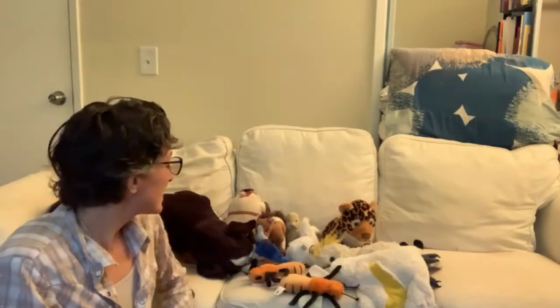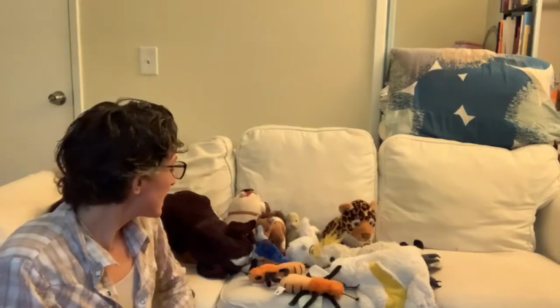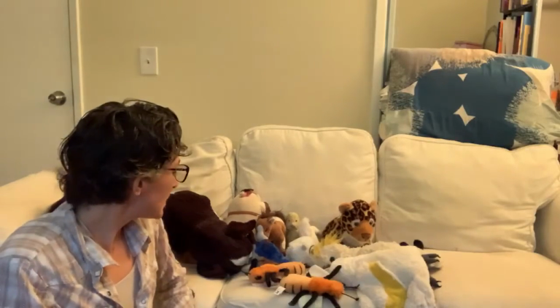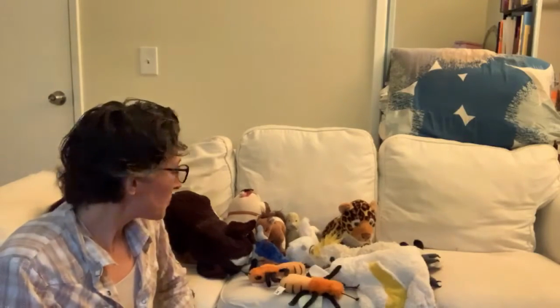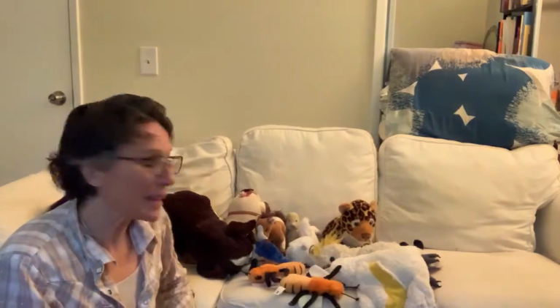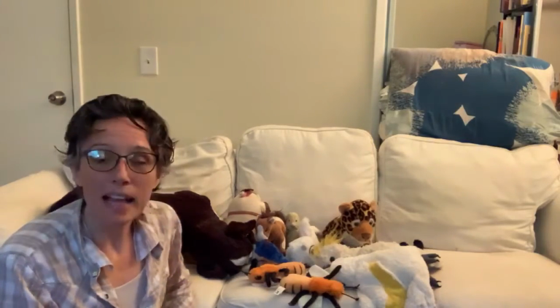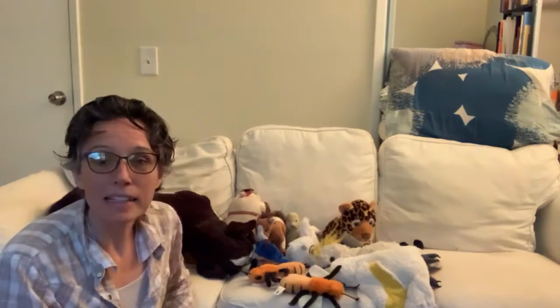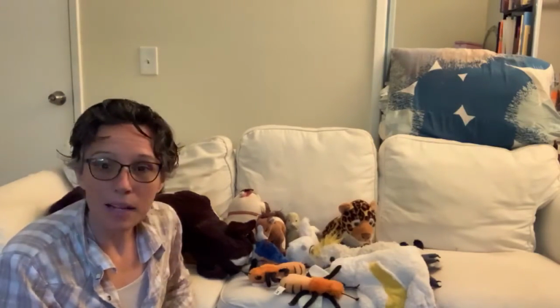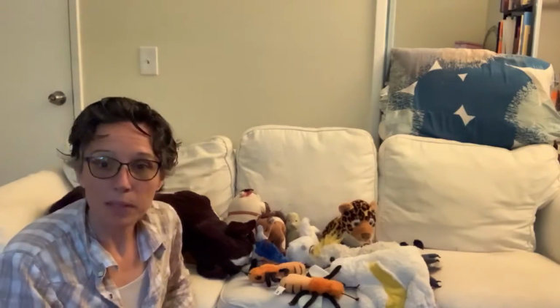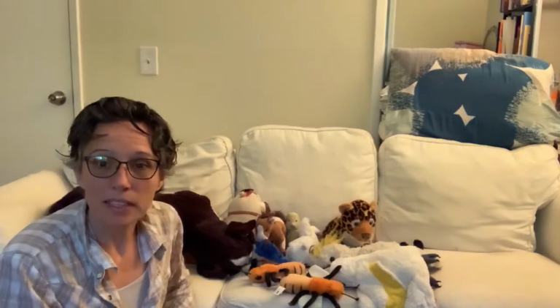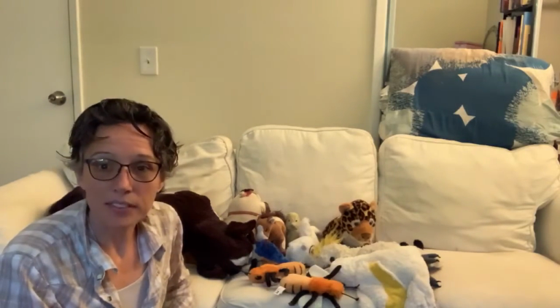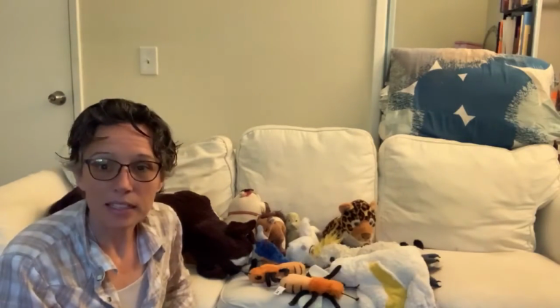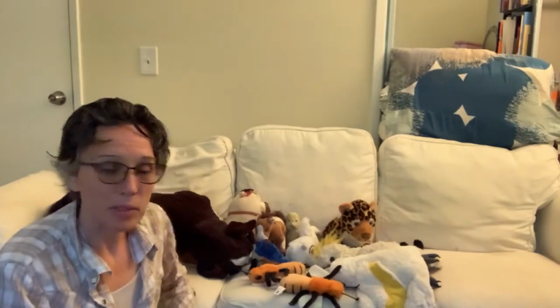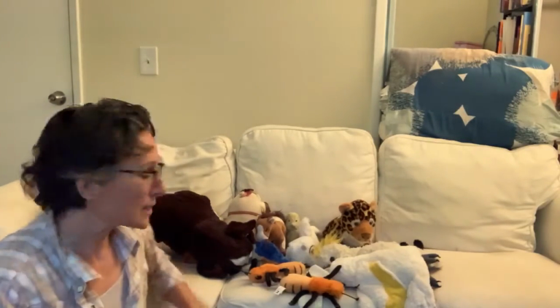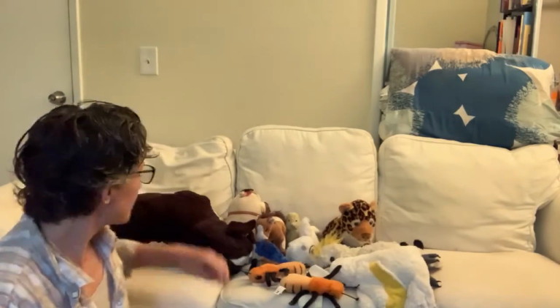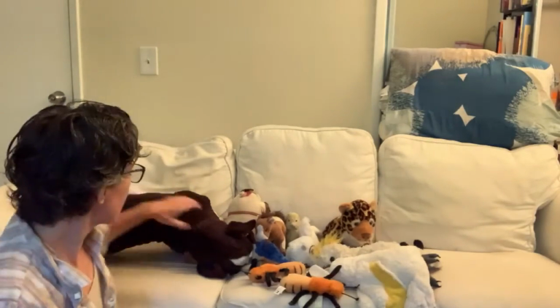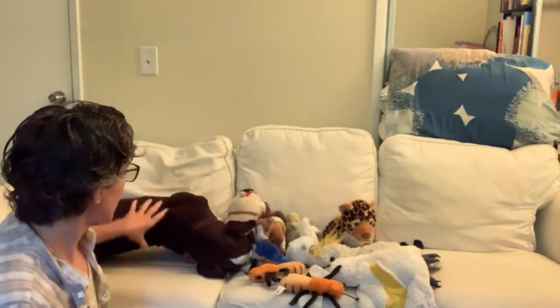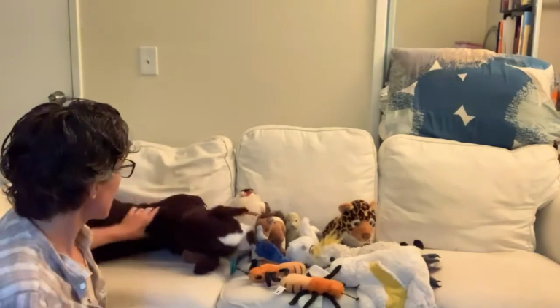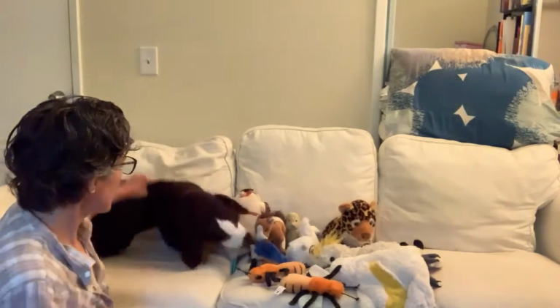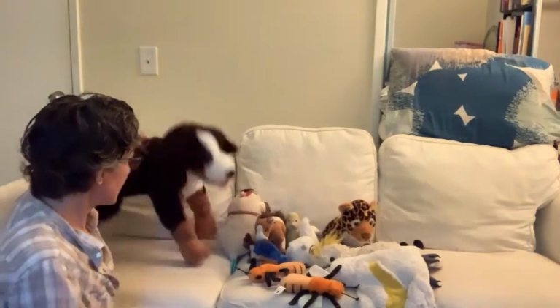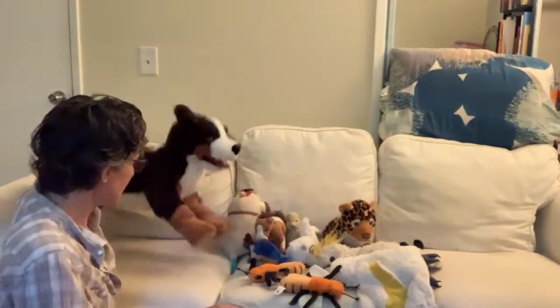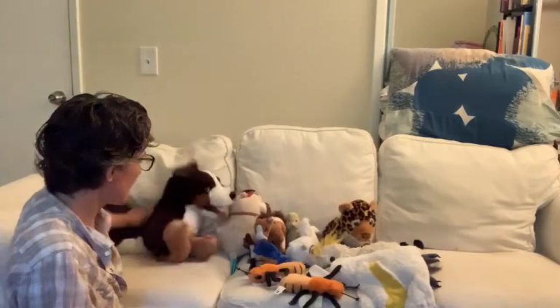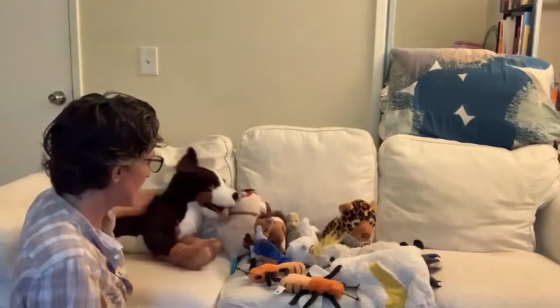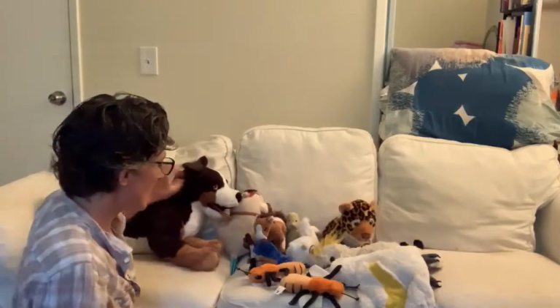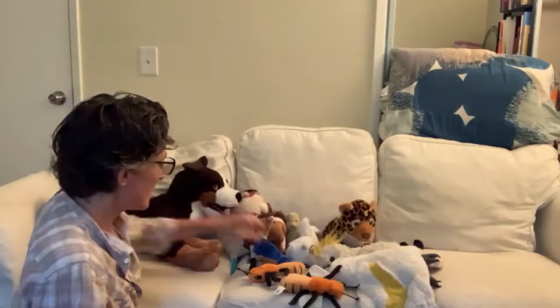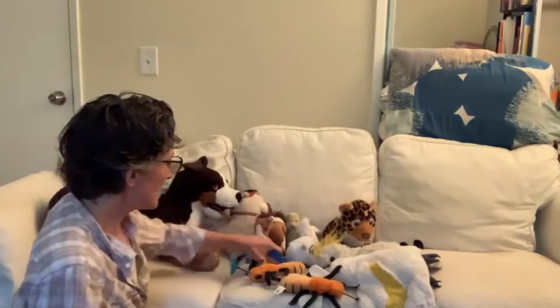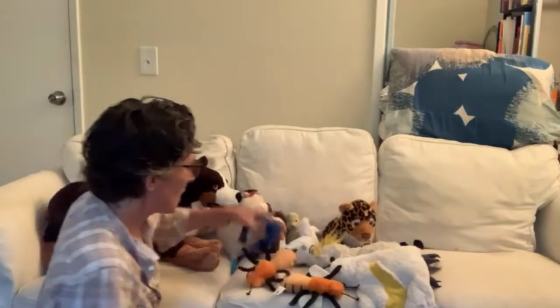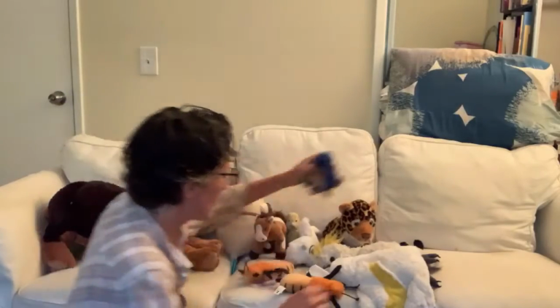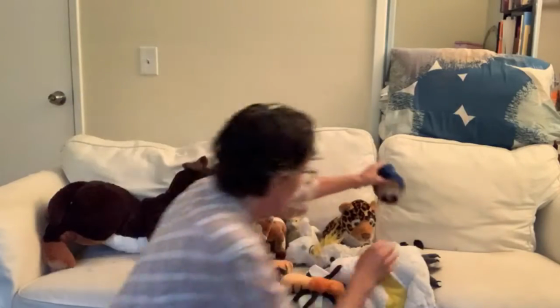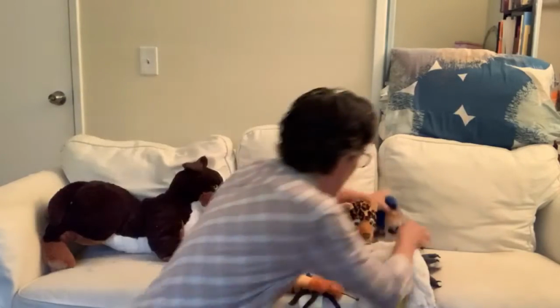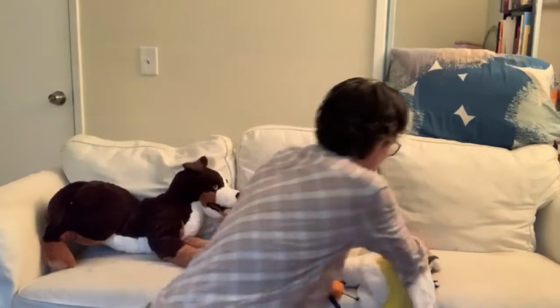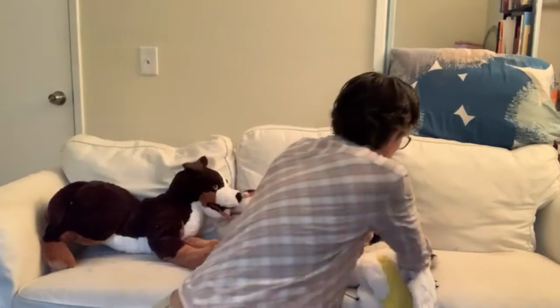Let's start by lining up our stuffed animals. This way I can count them.